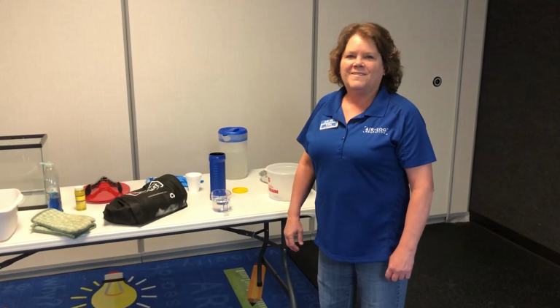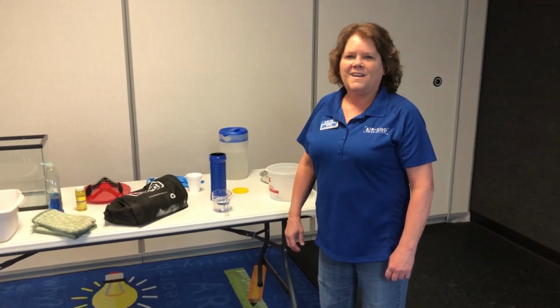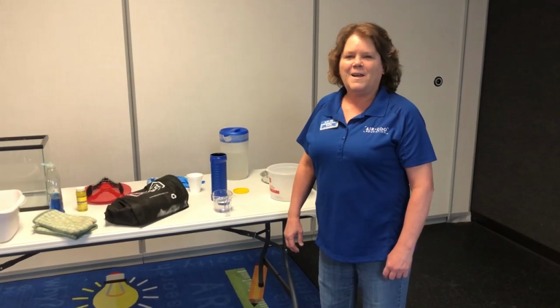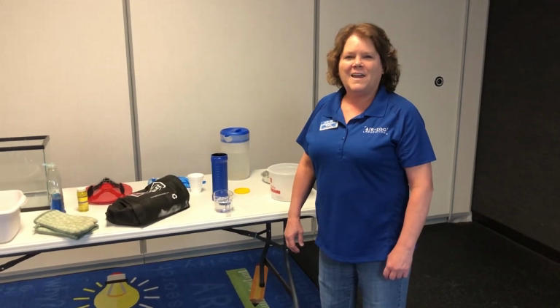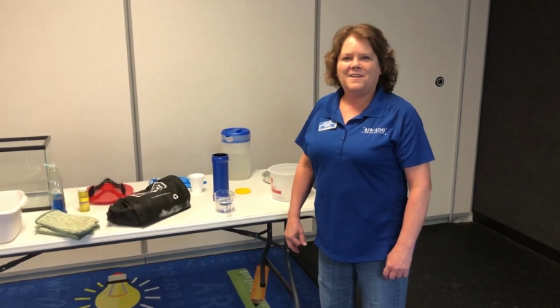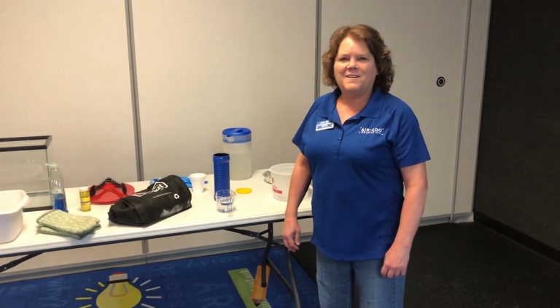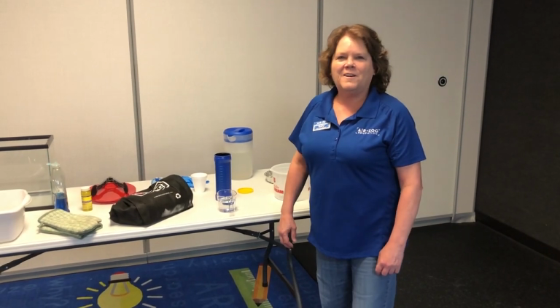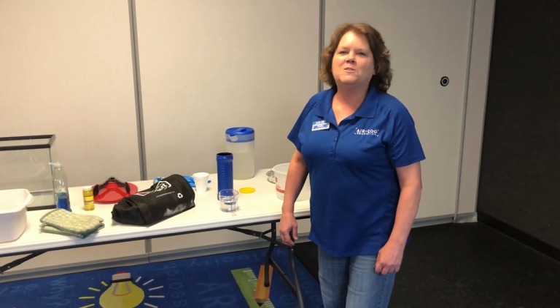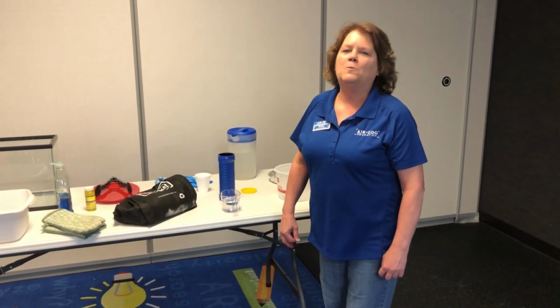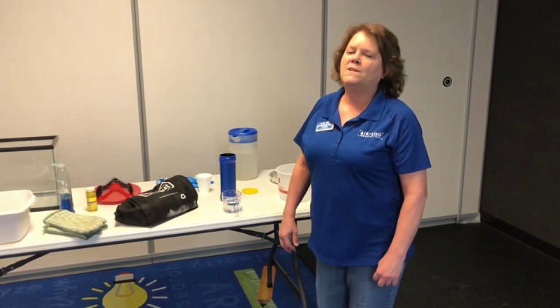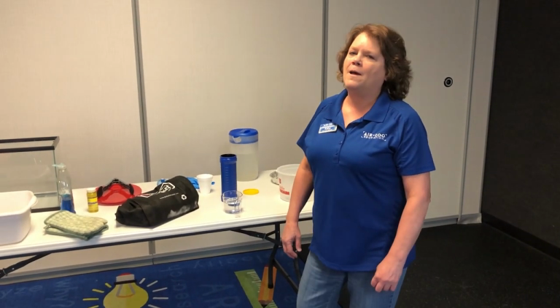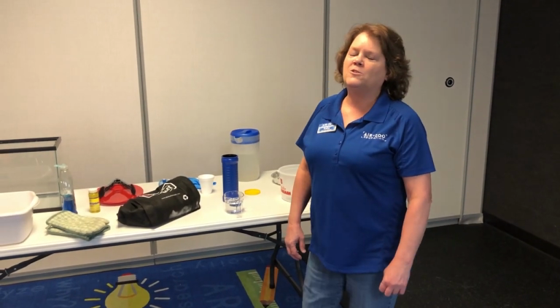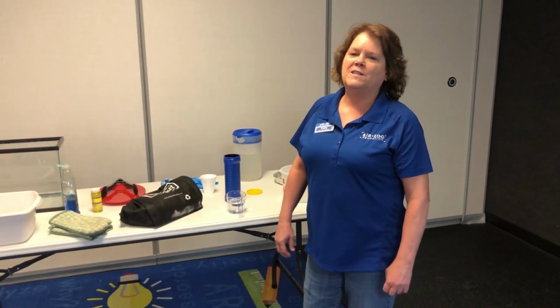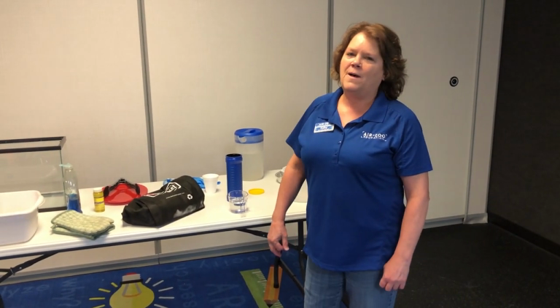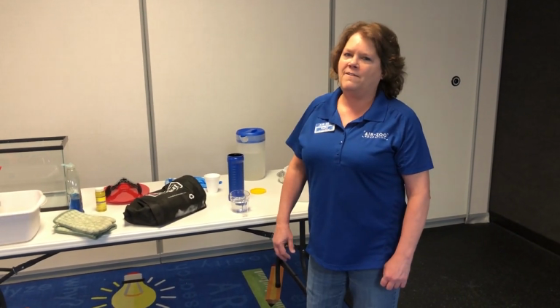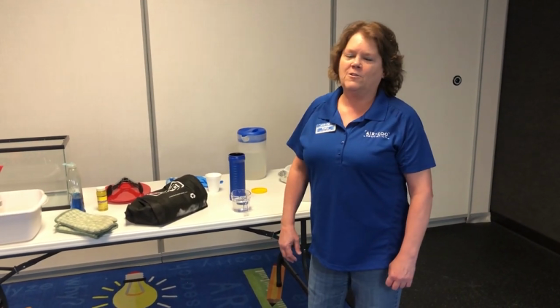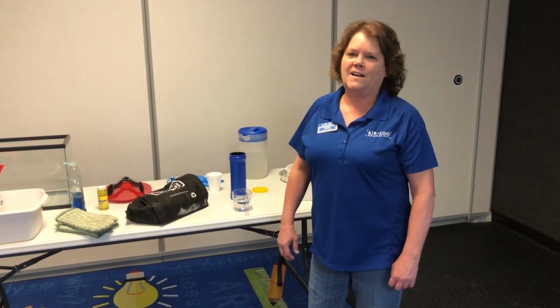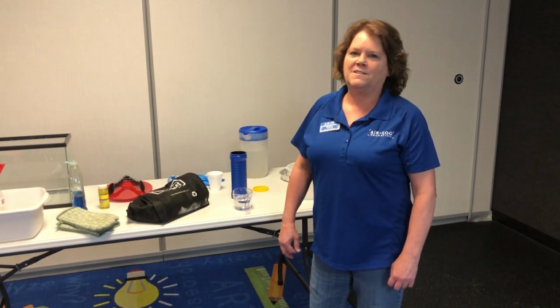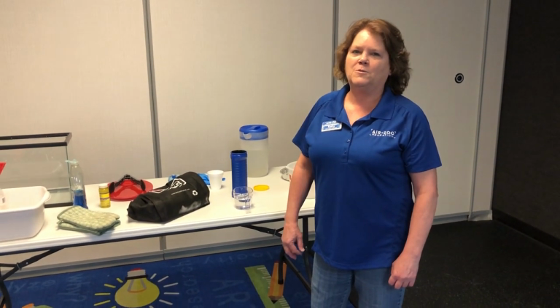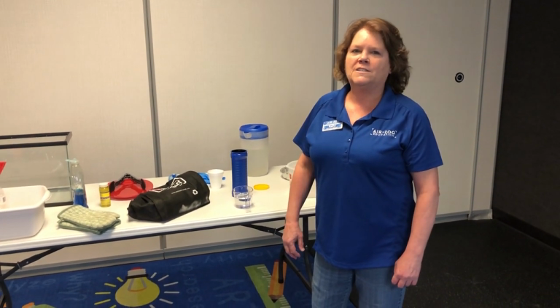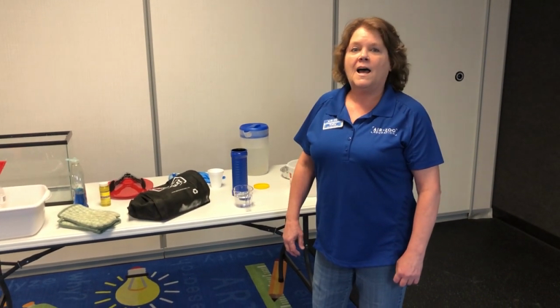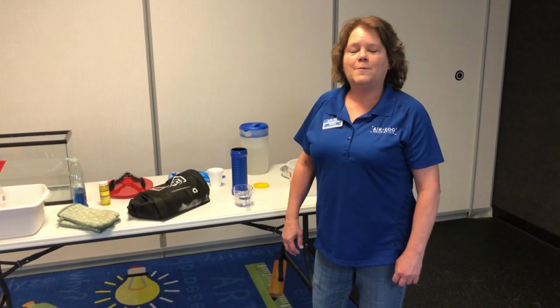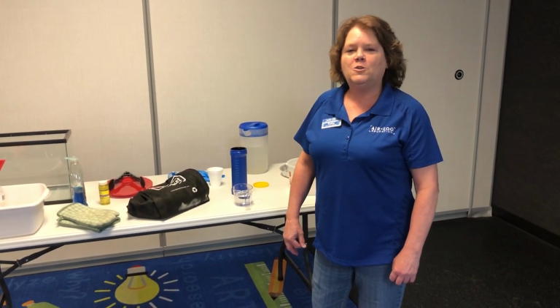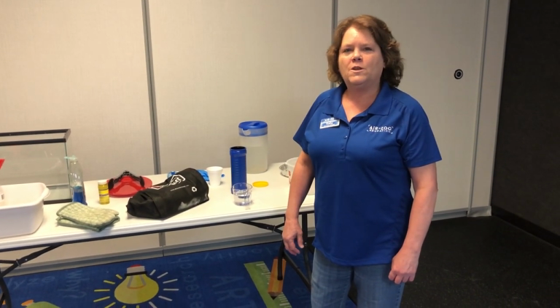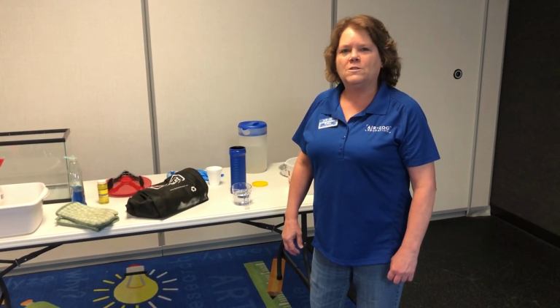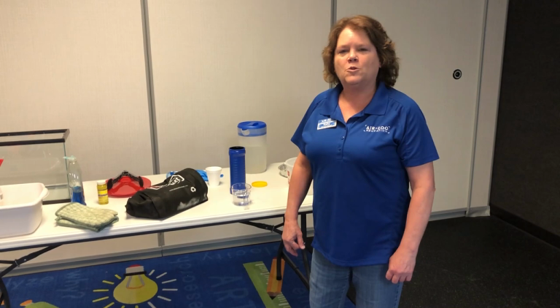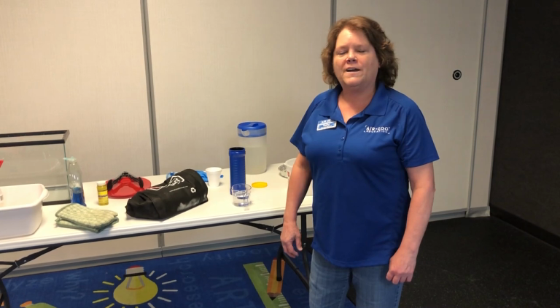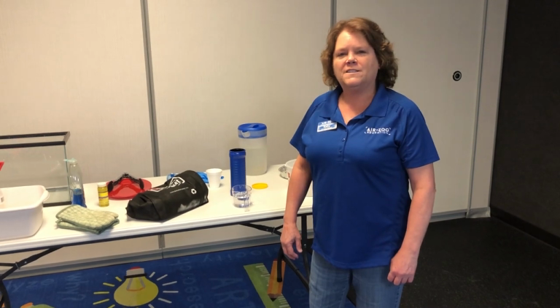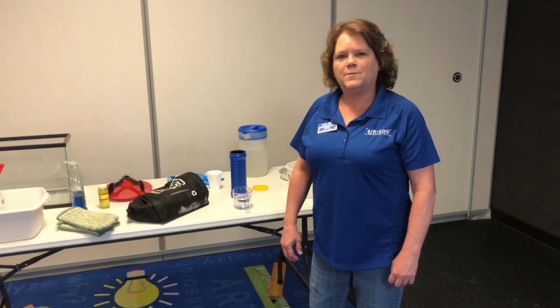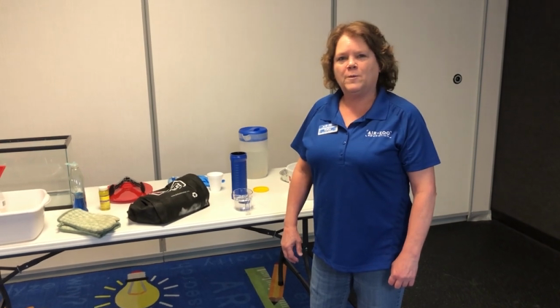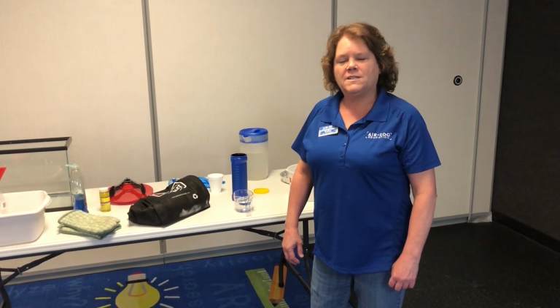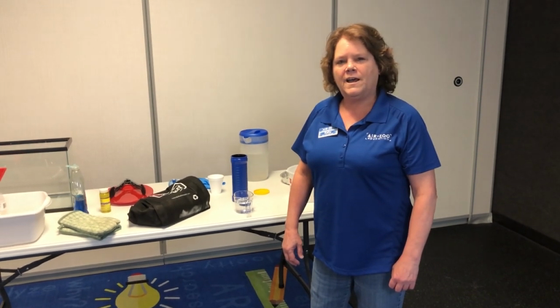Hi, I'm Kathy at the Air Zoo. Chemistry is my favorite science subject. I'm going to do some dry ice experiments with you today.